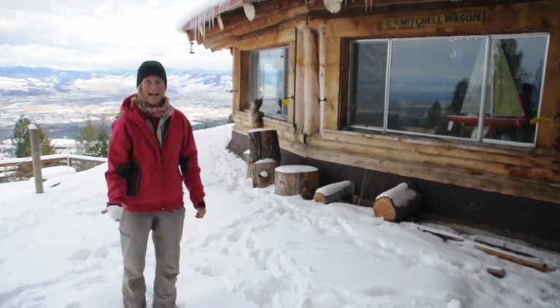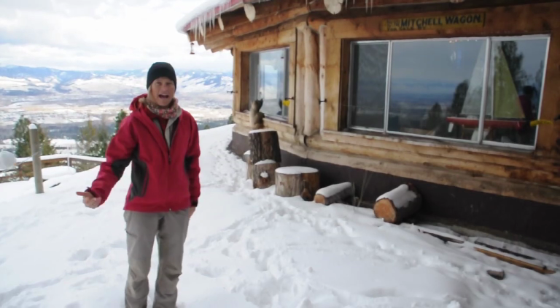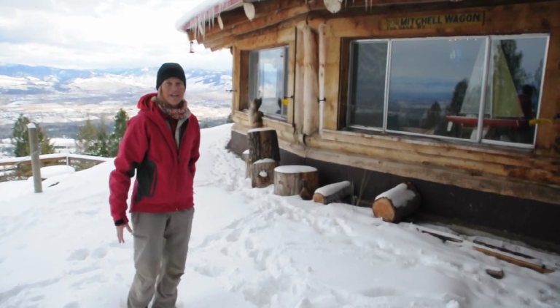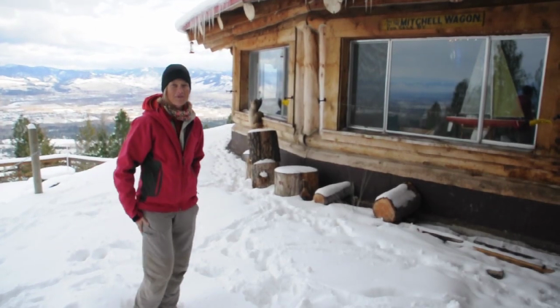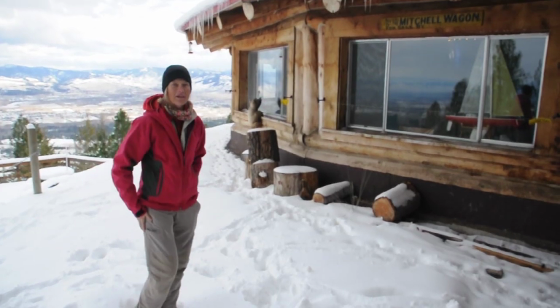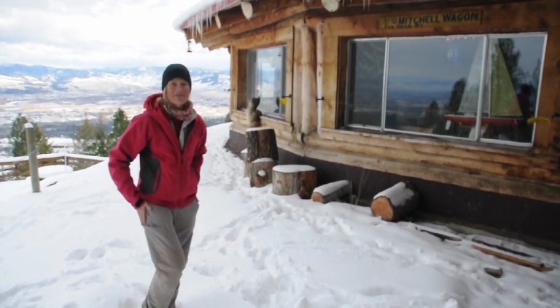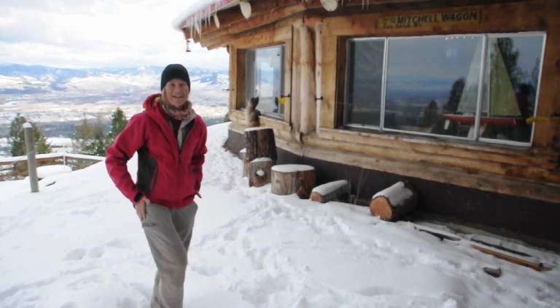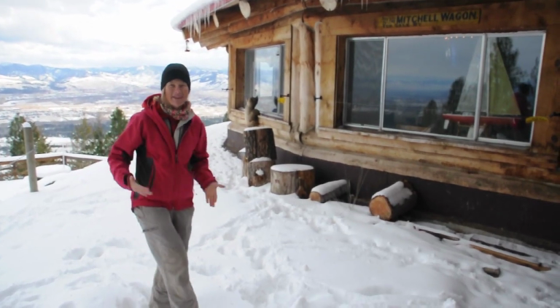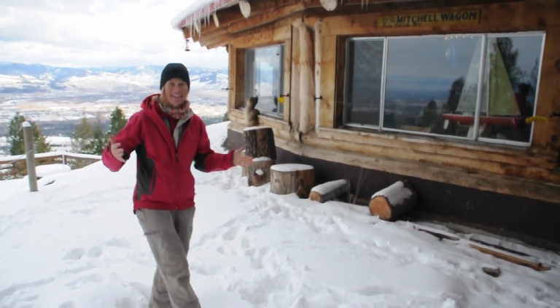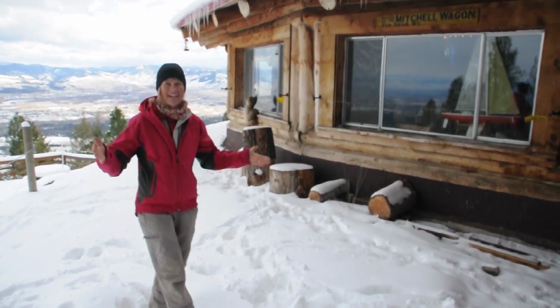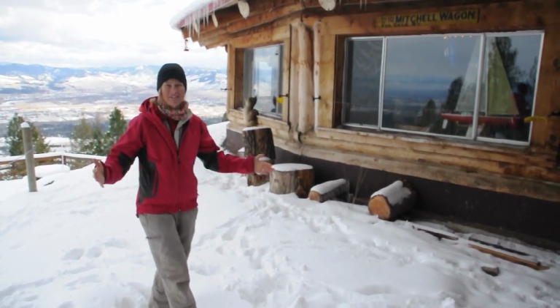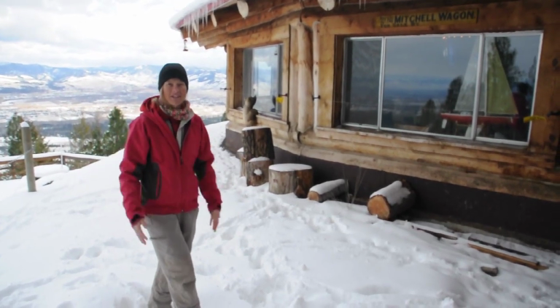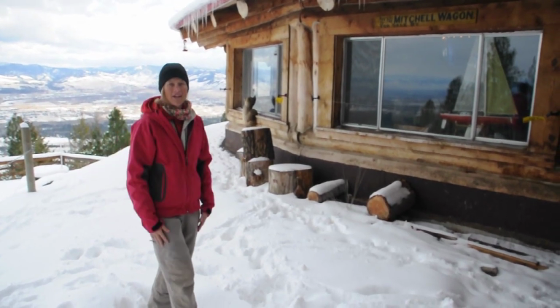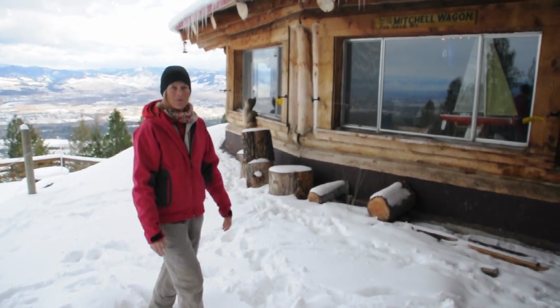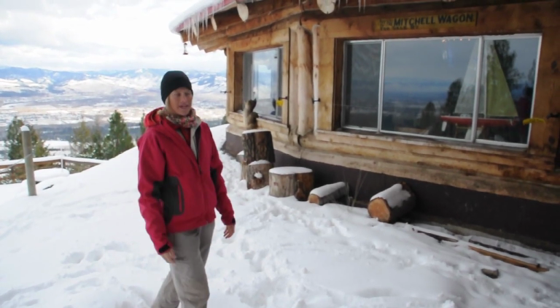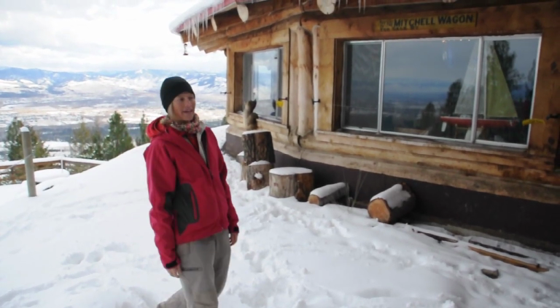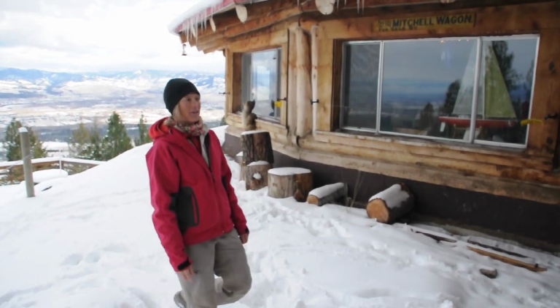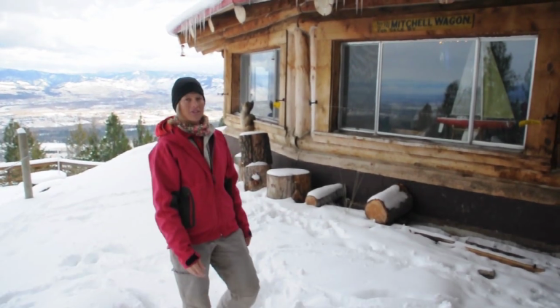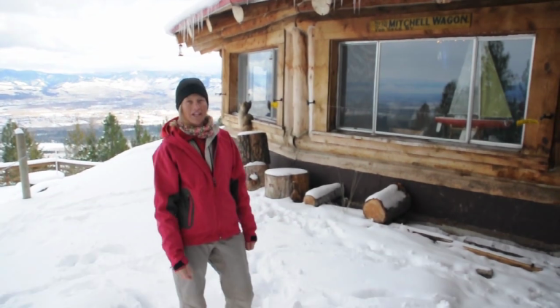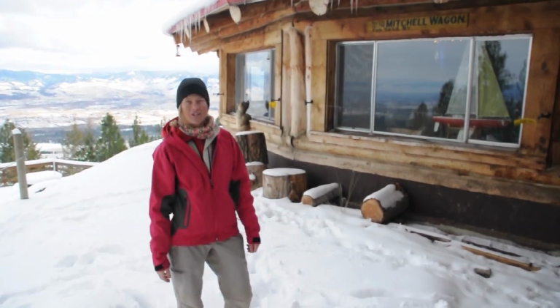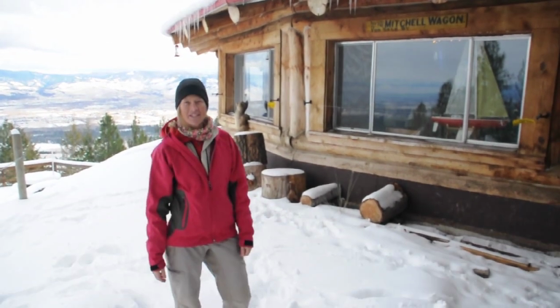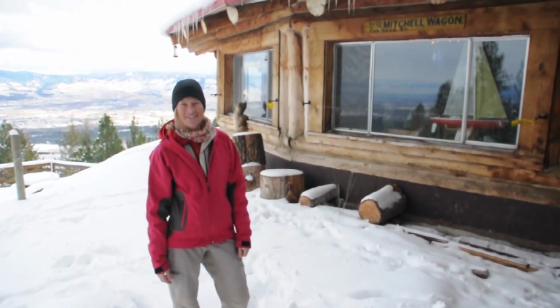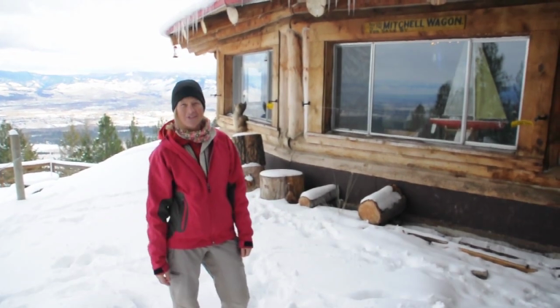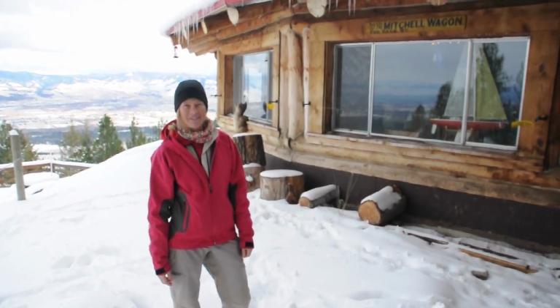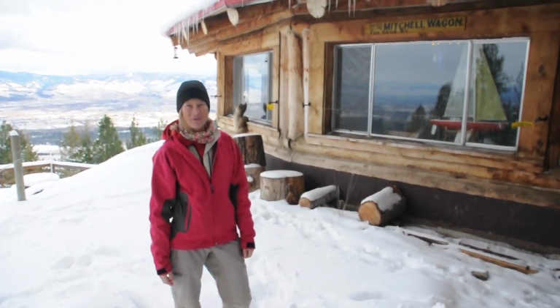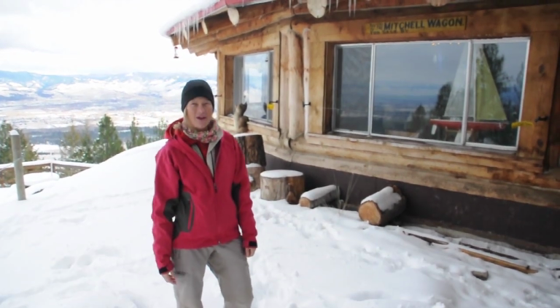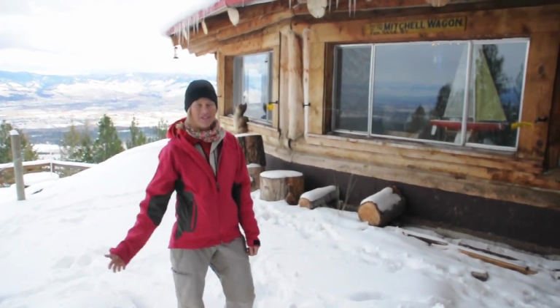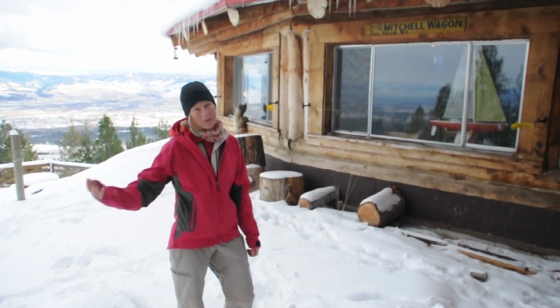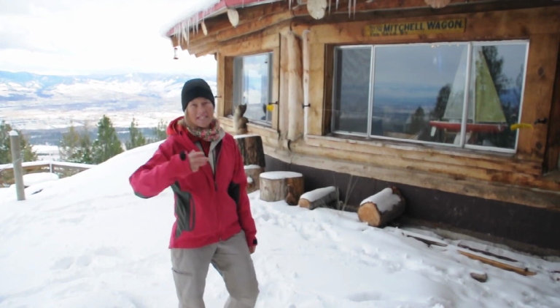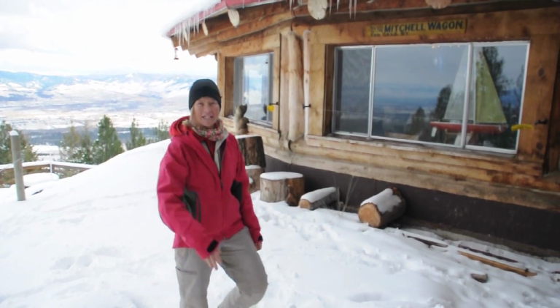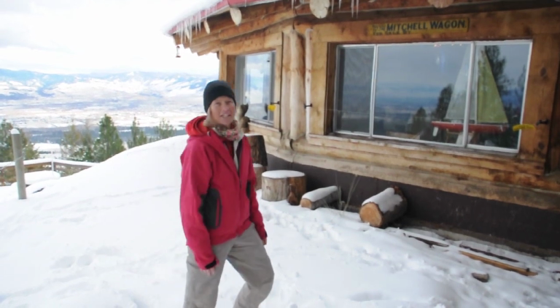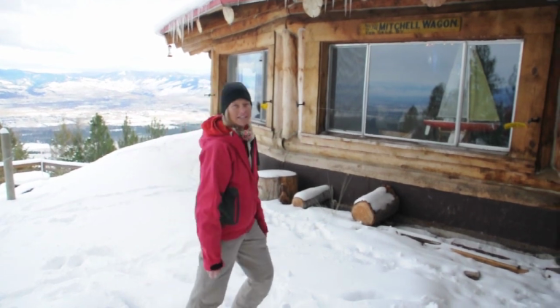Hi, welcome to Downing Mountain Lodge. We are starting our season 2012. Let's go in and take a look.